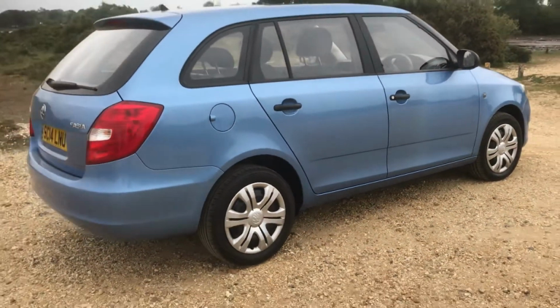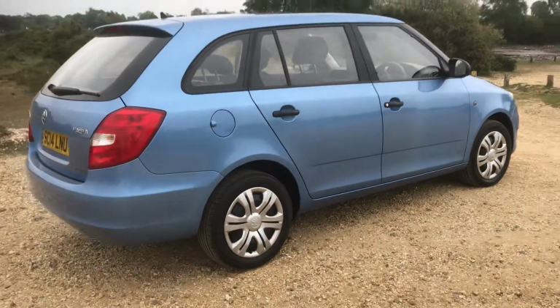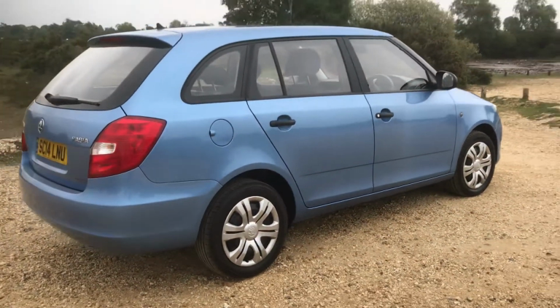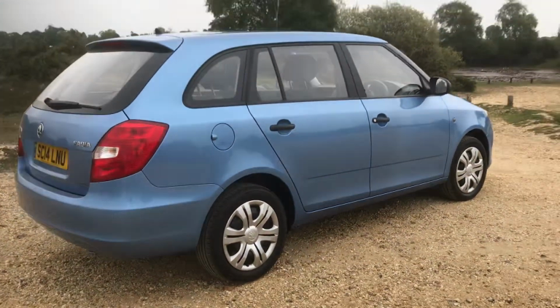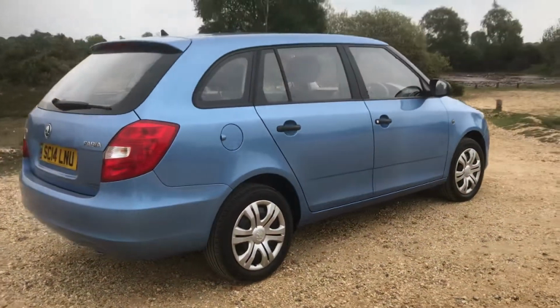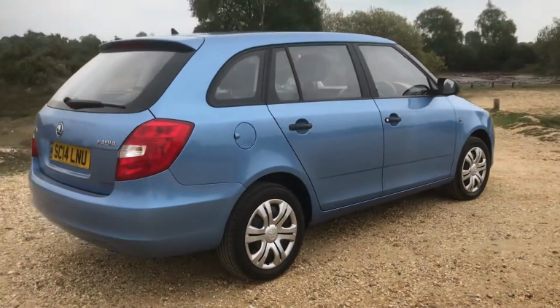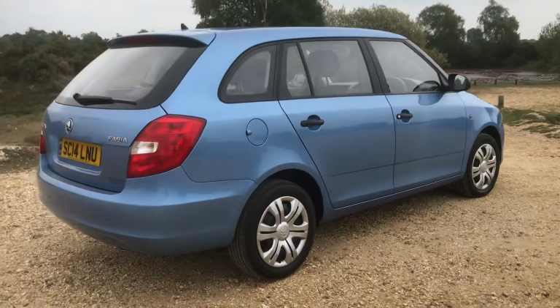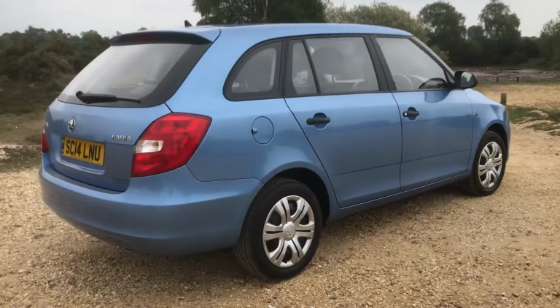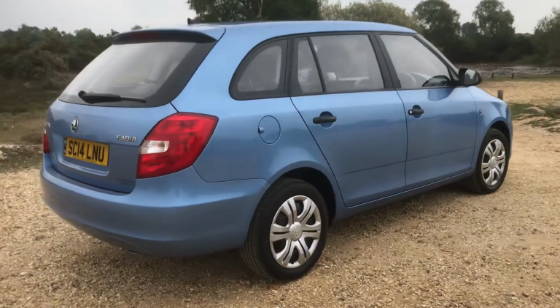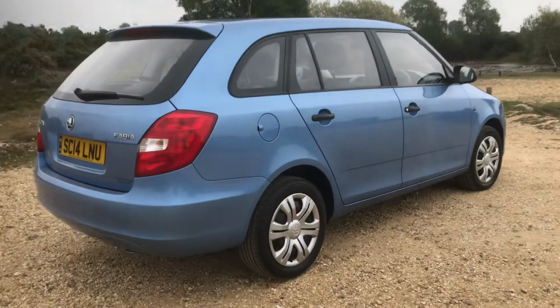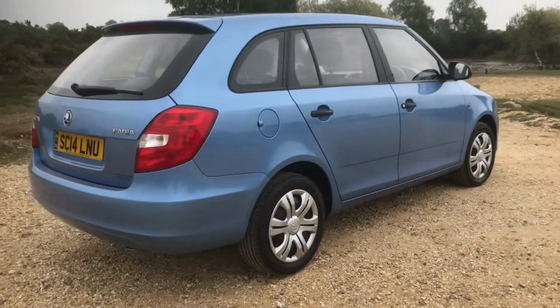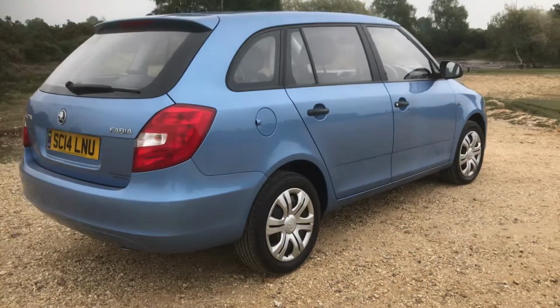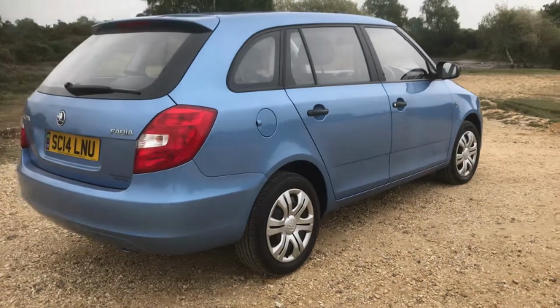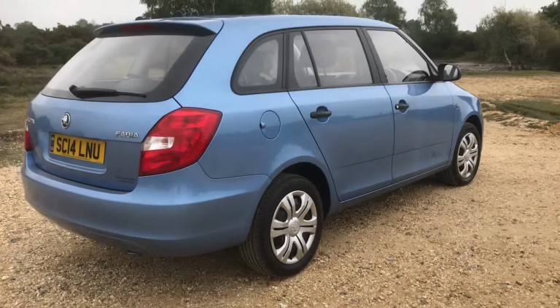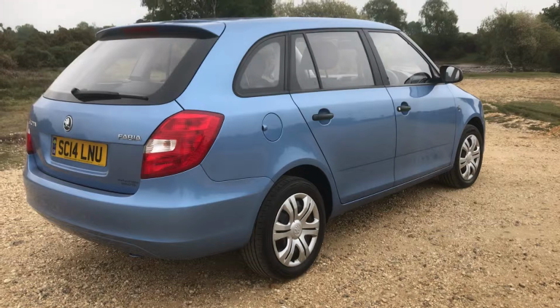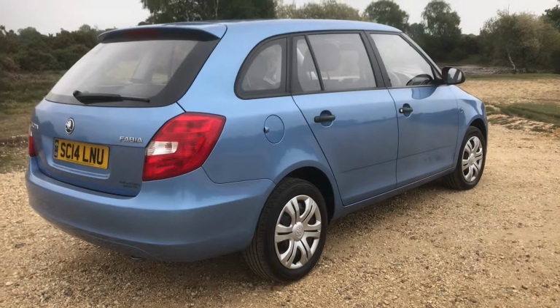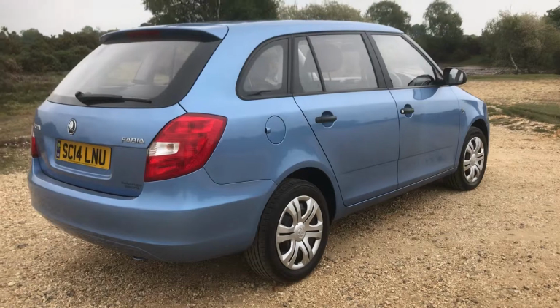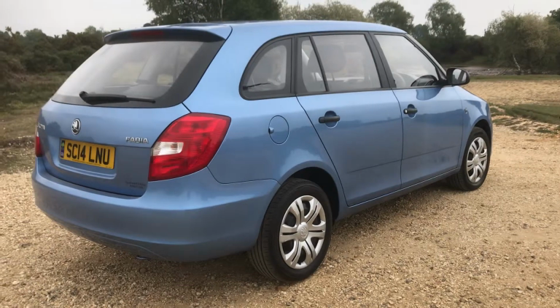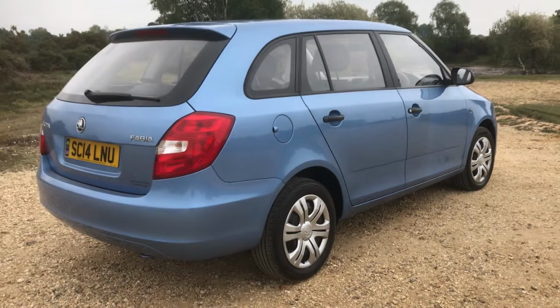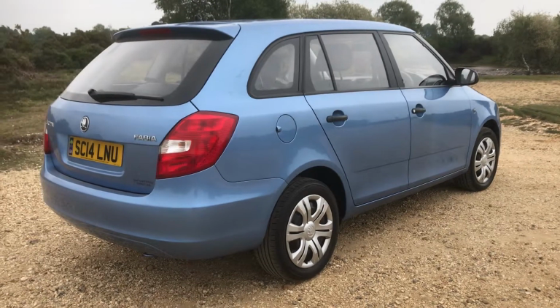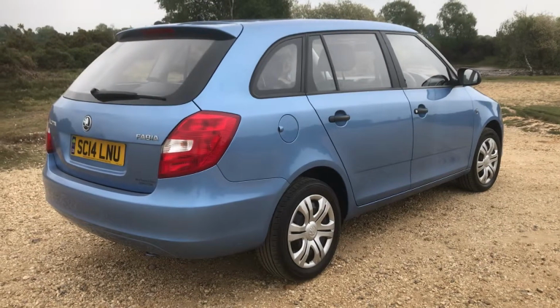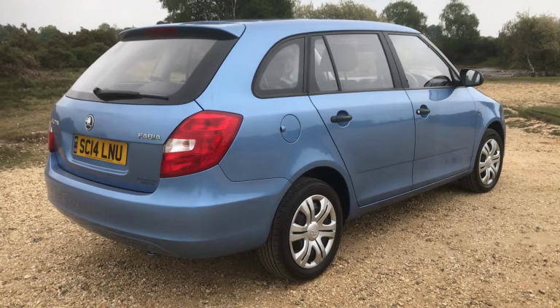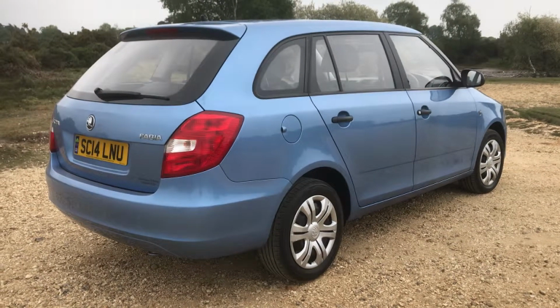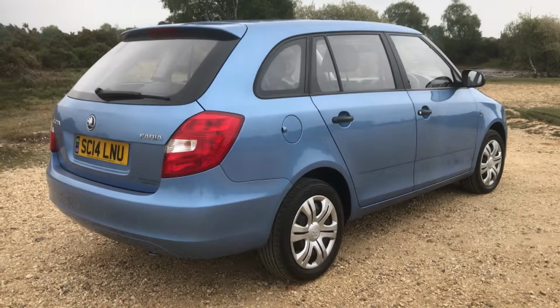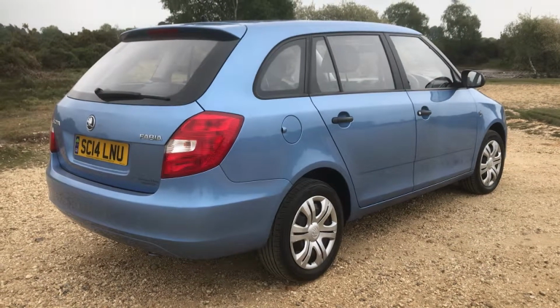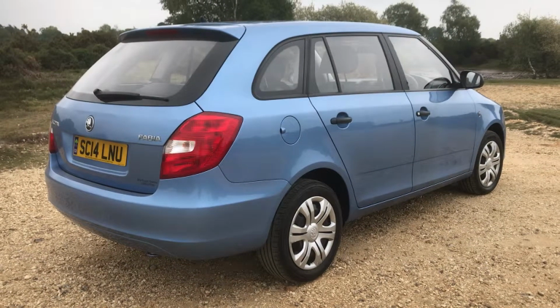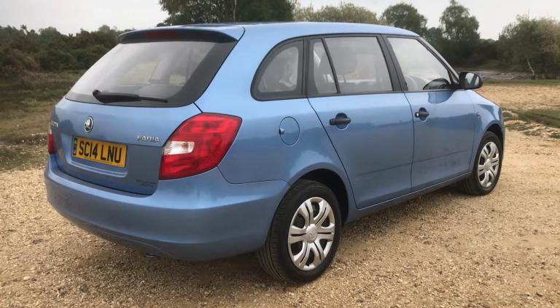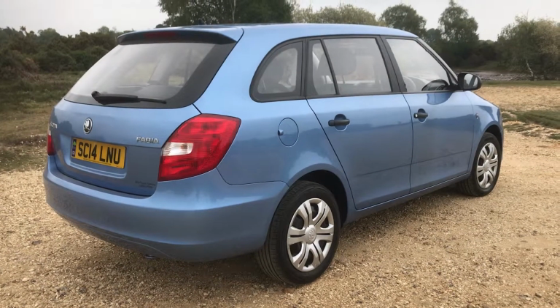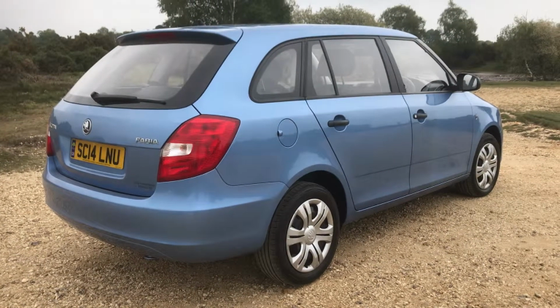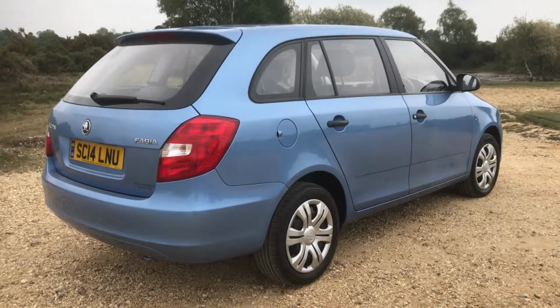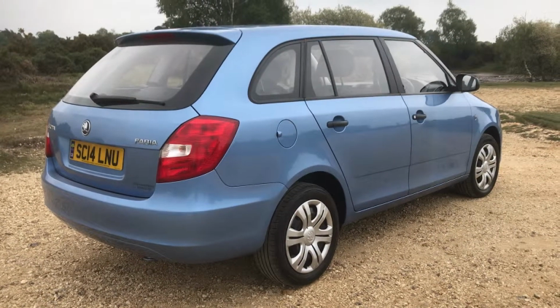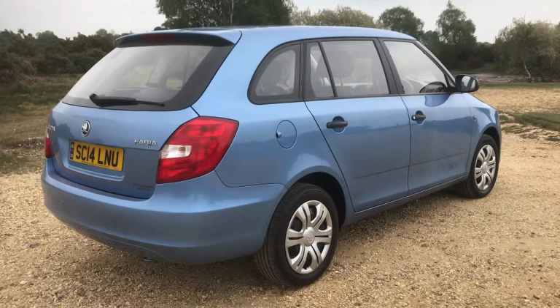Exceptionally good value for money. A nice late car with, as I say, a 3 month unlimited mileage warranty.